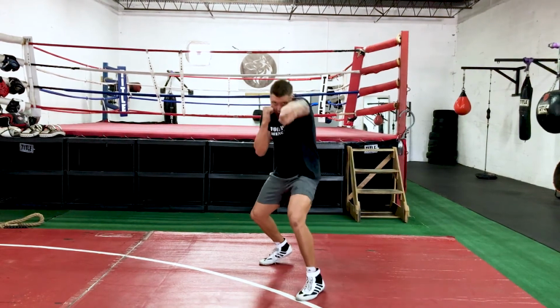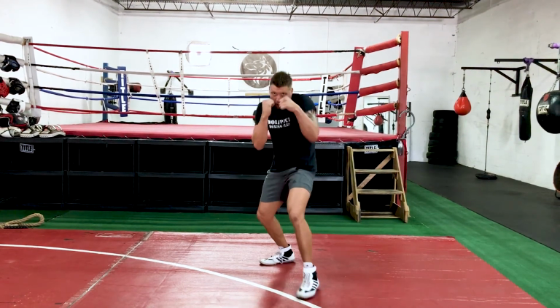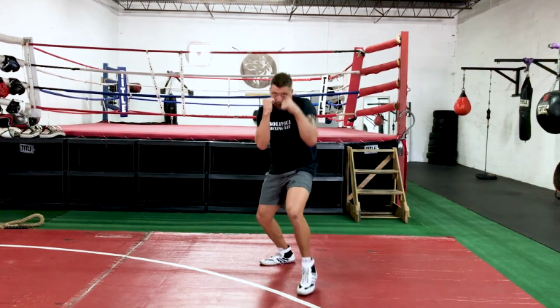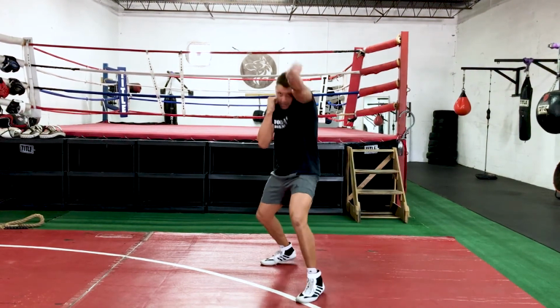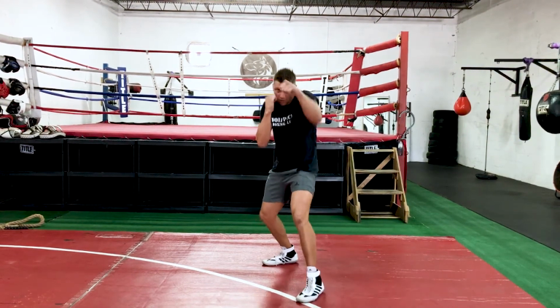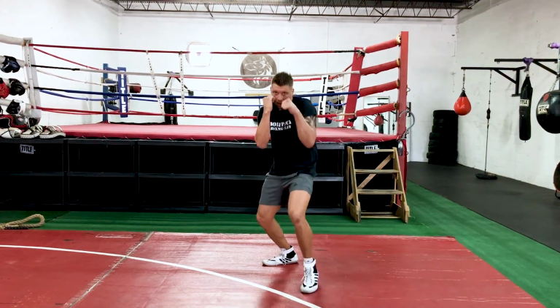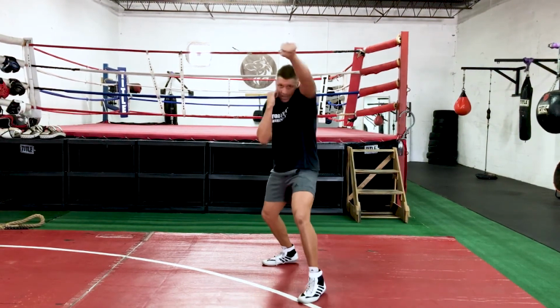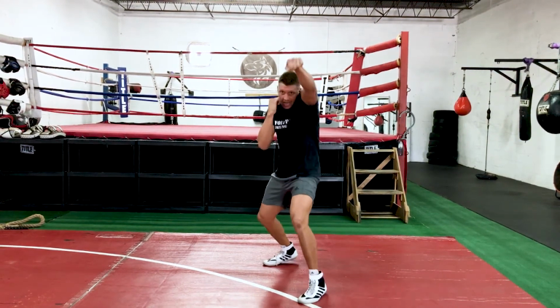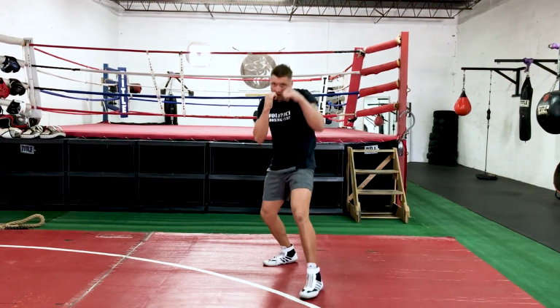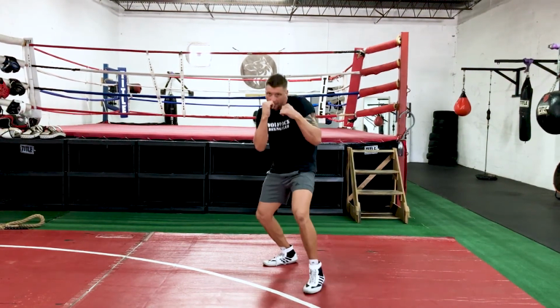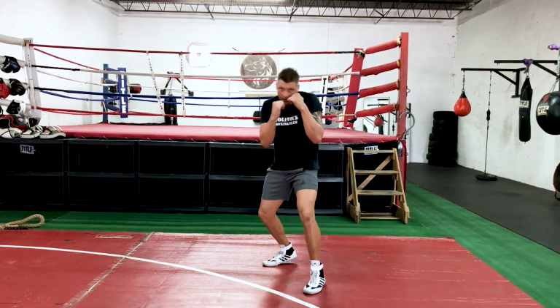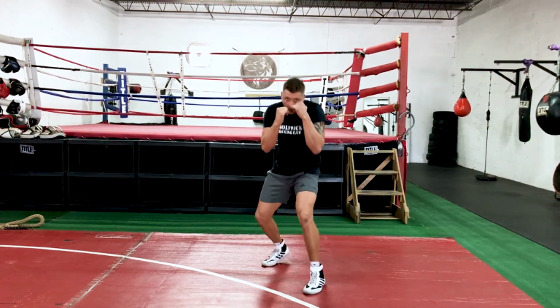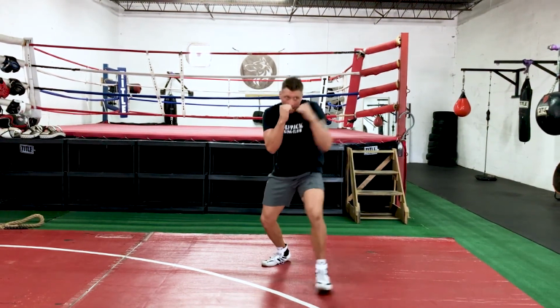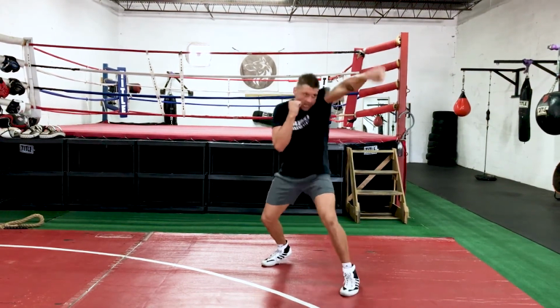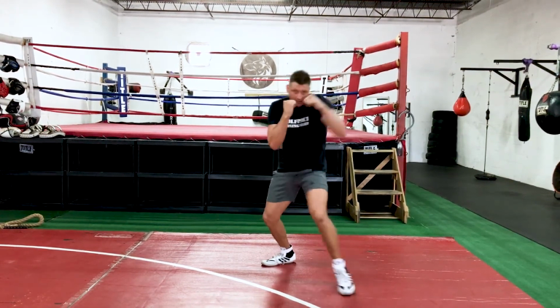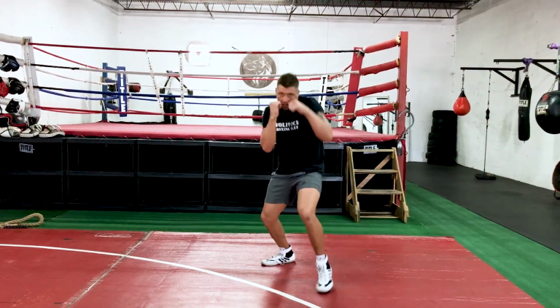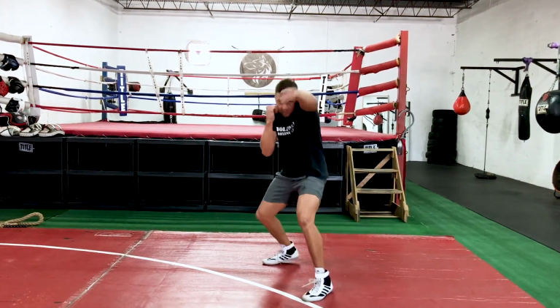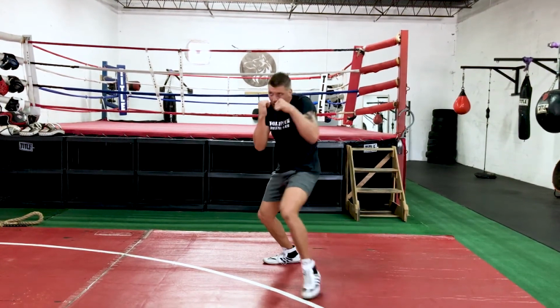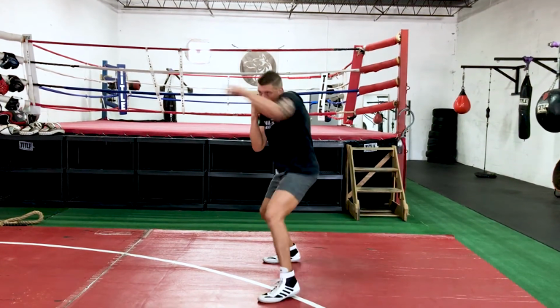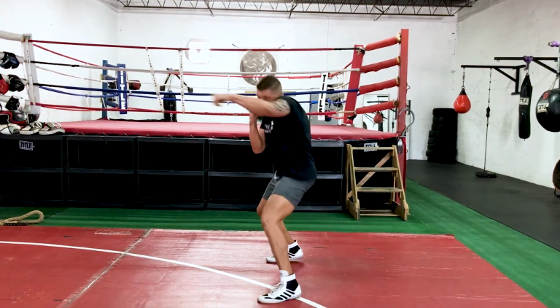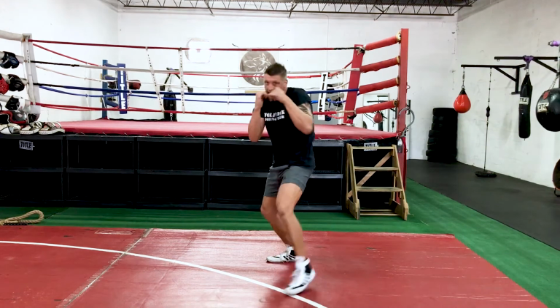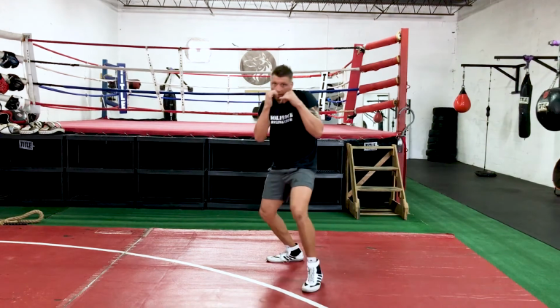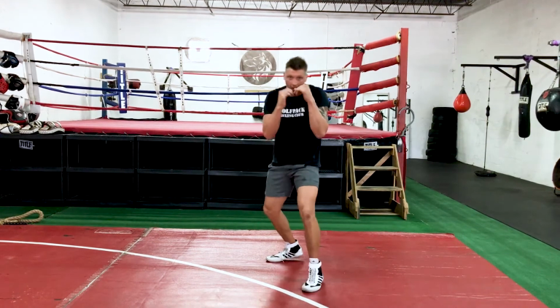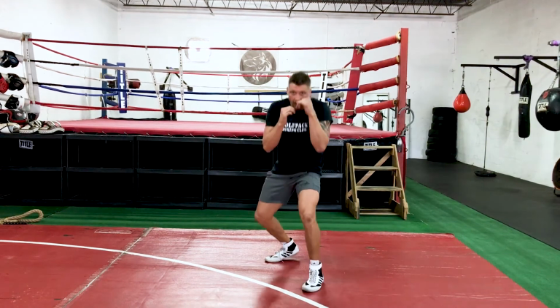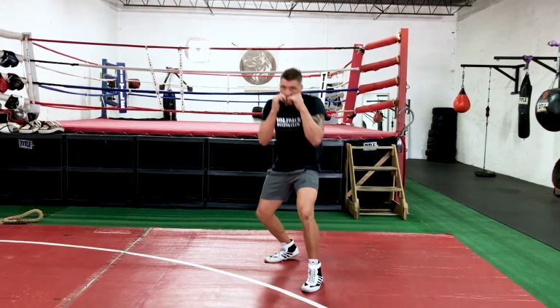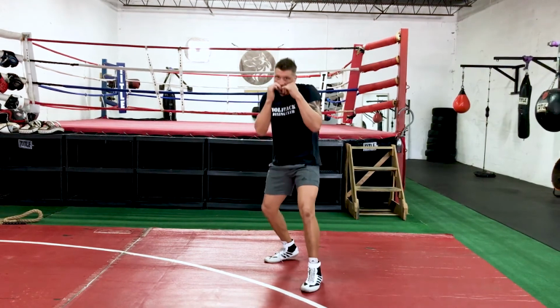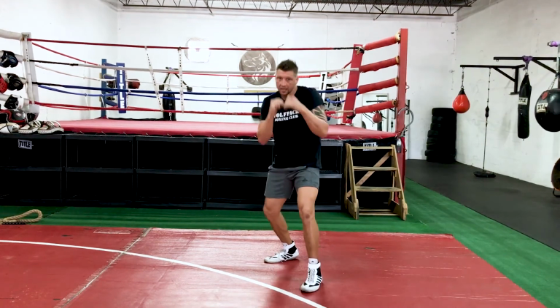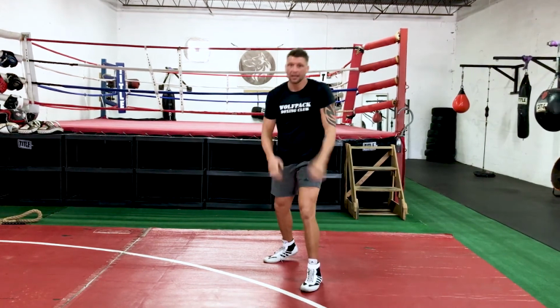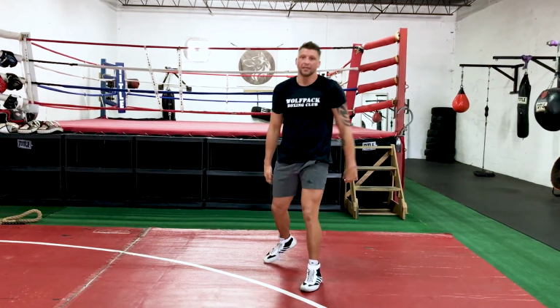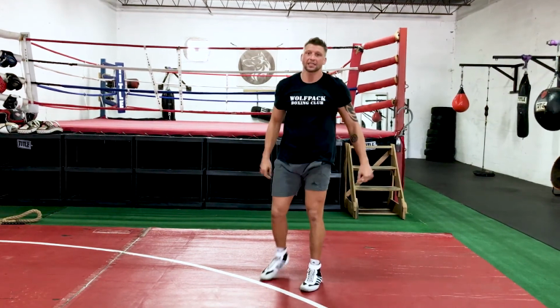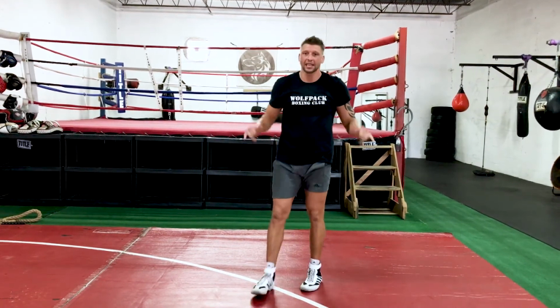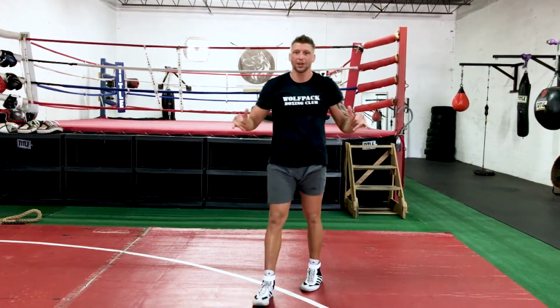Left, middle, high. Left, middle, right. Thanks — keep training.